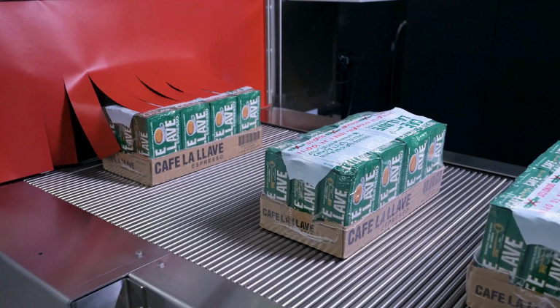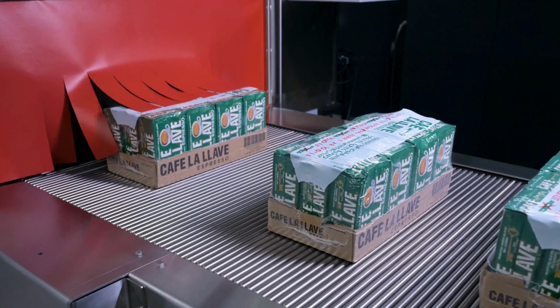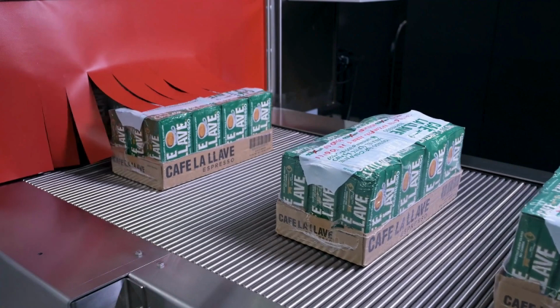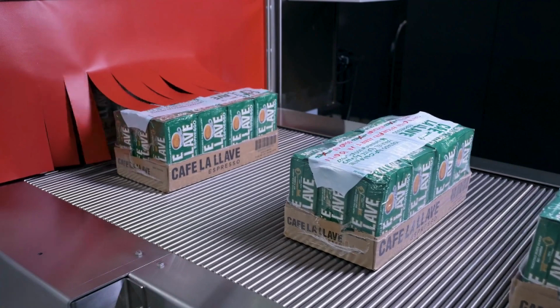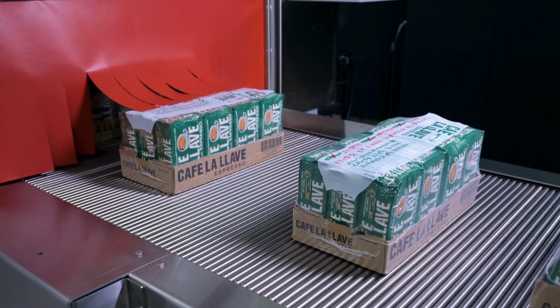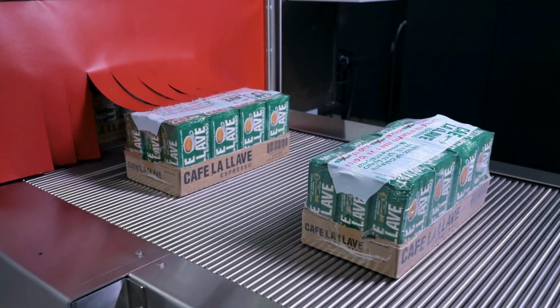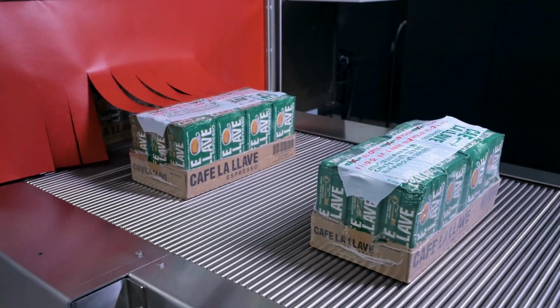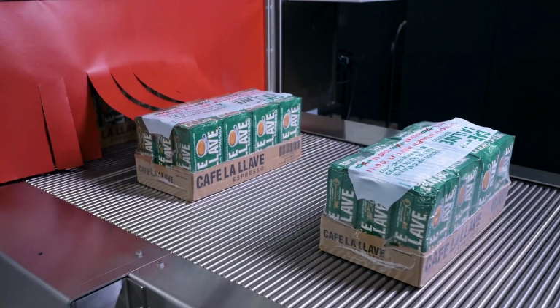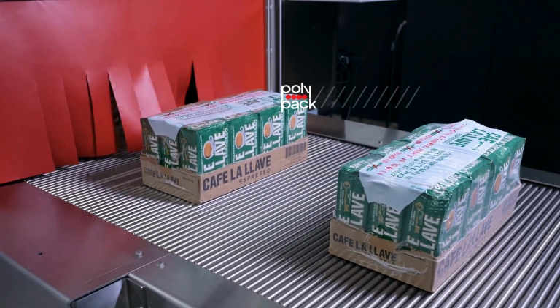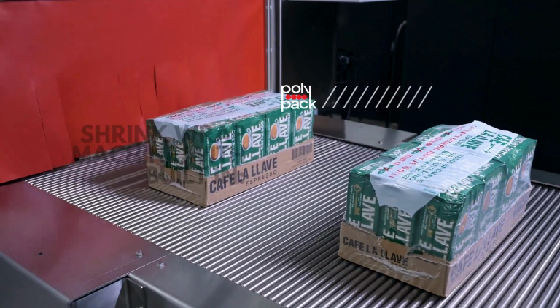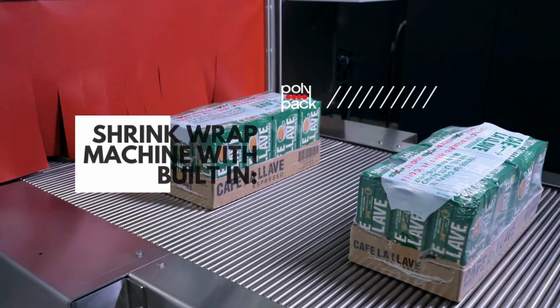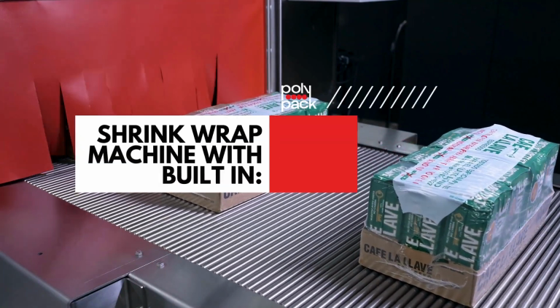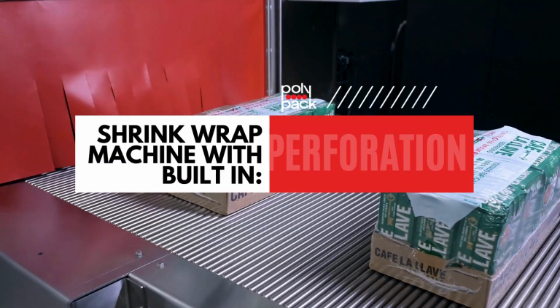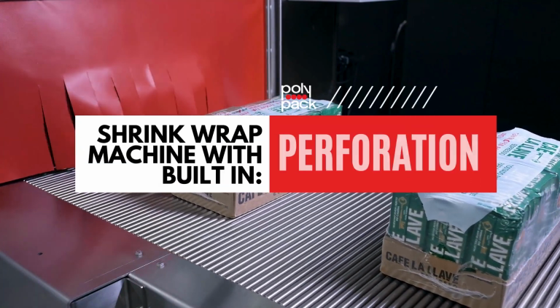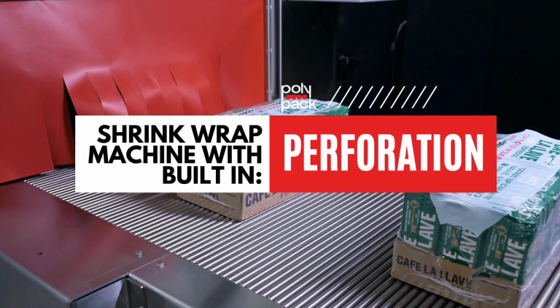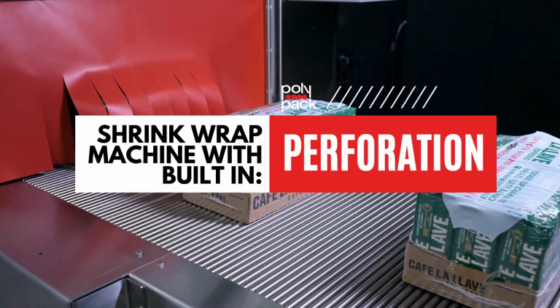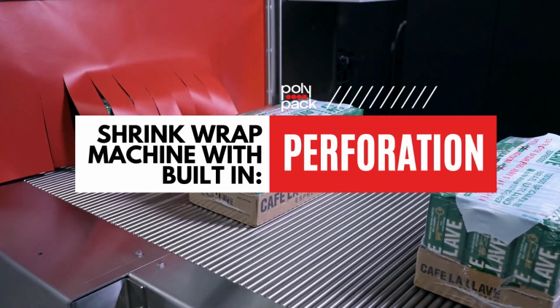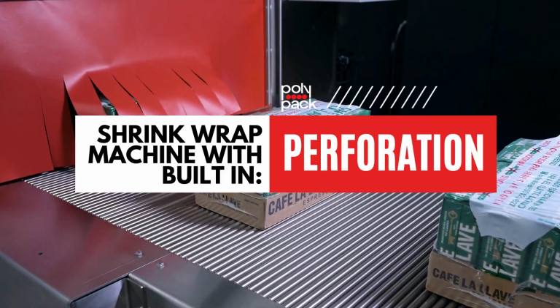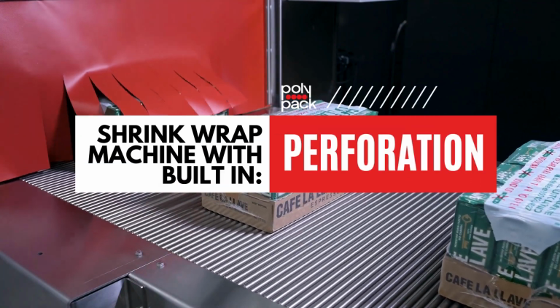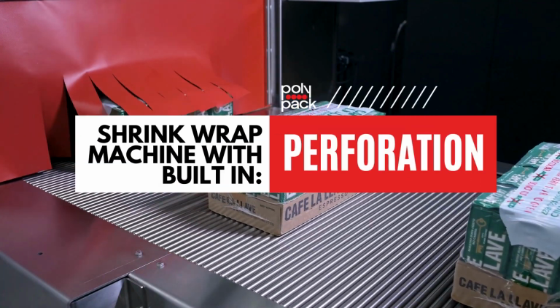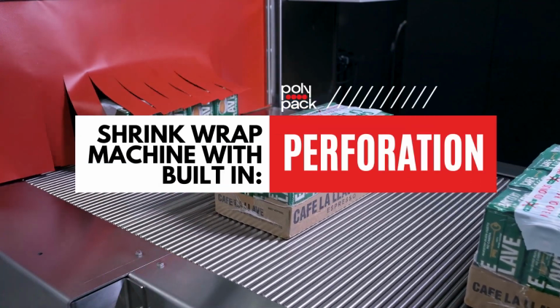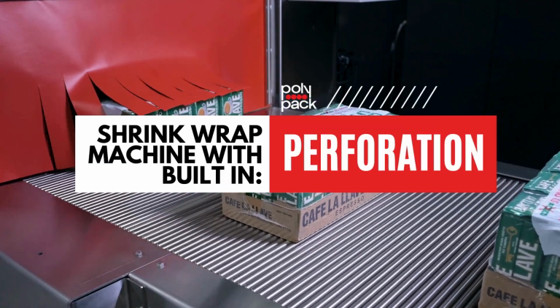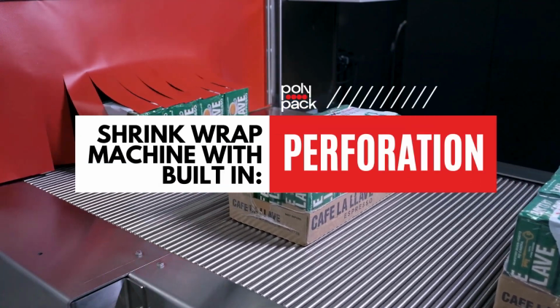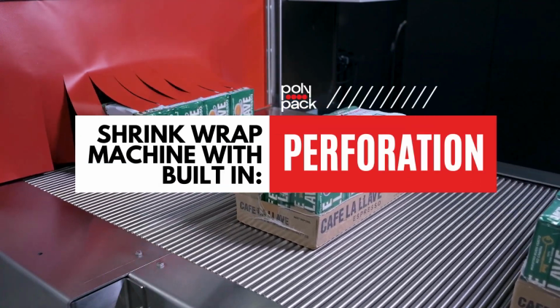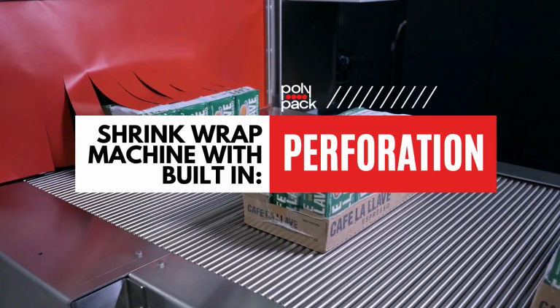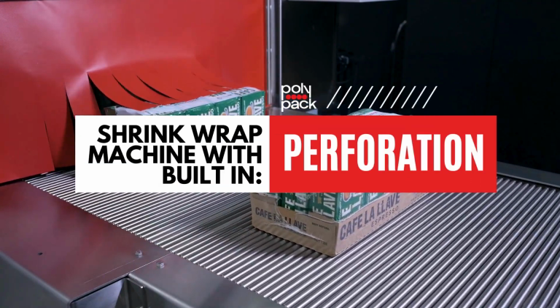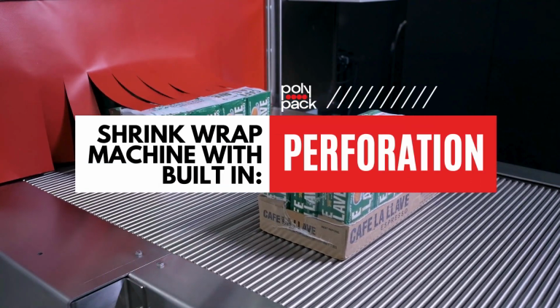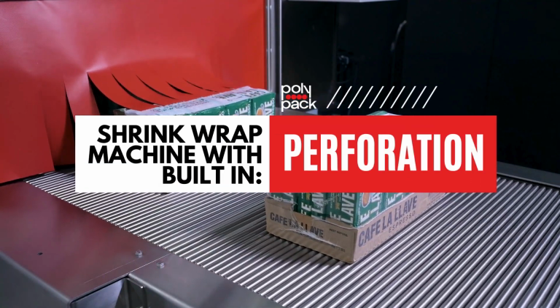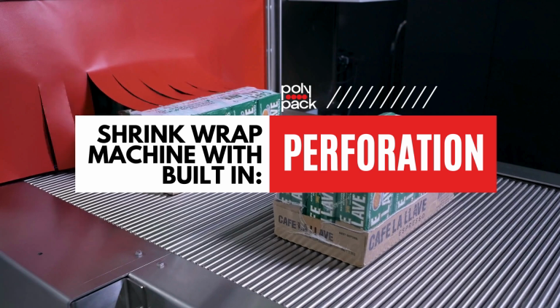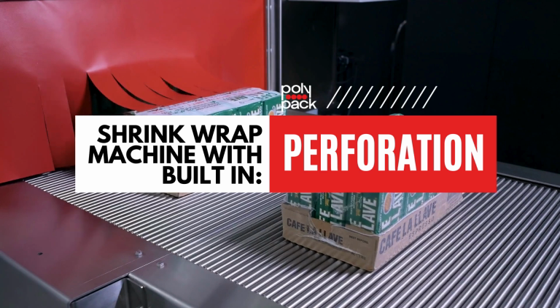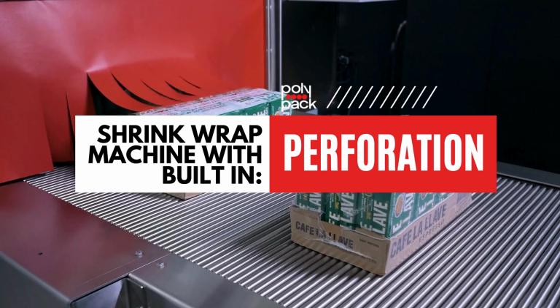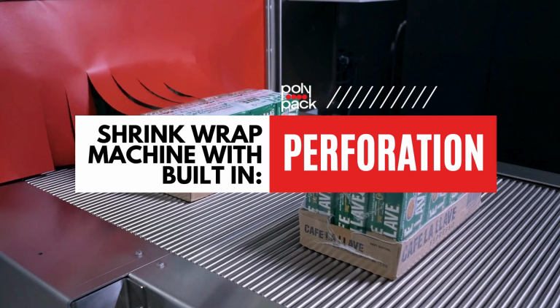Enjoy easy-to-open packaging and enhanced brand visibility with the Polypack IL Shrink Wrapper for trays.